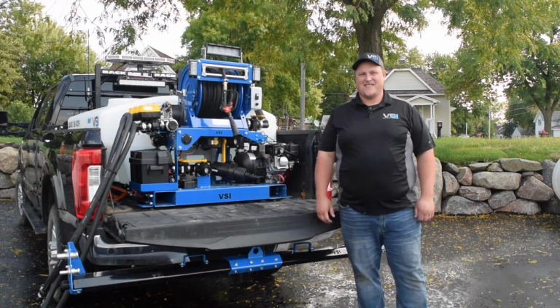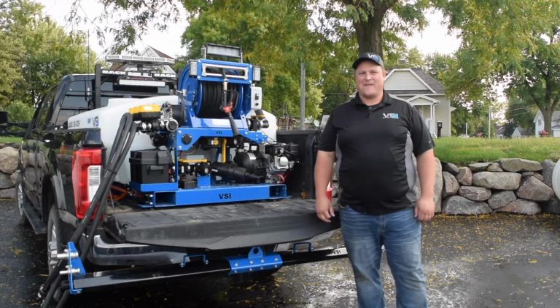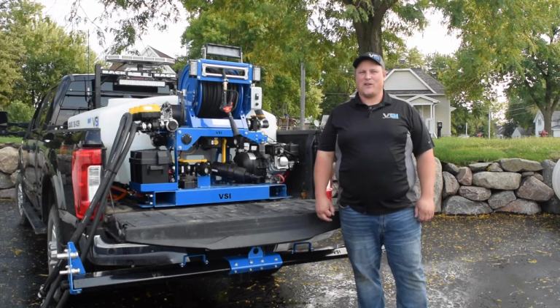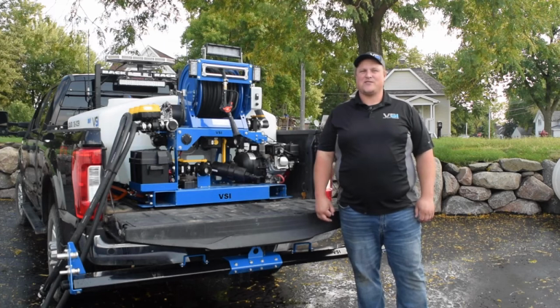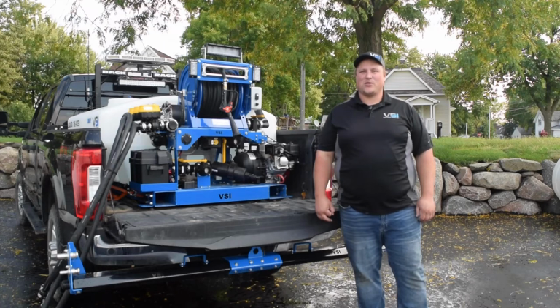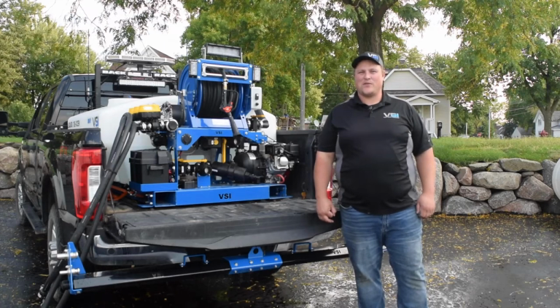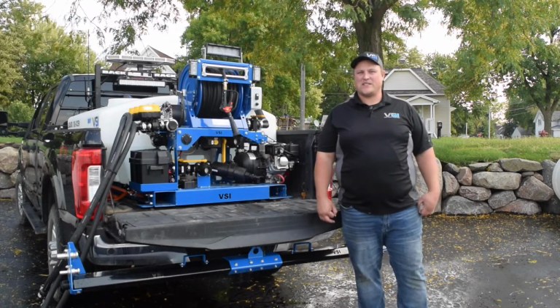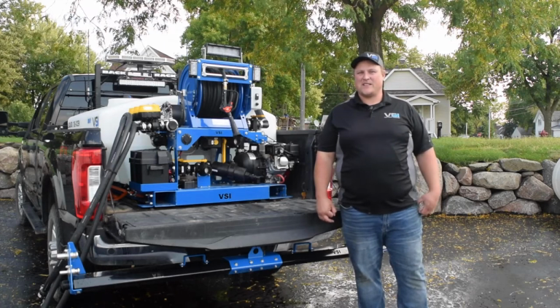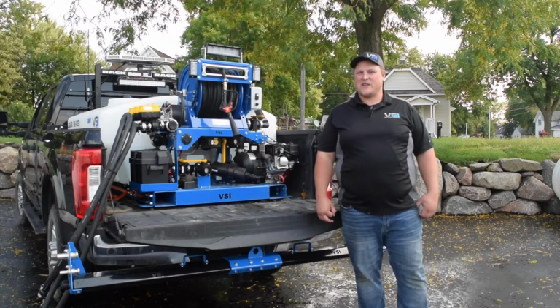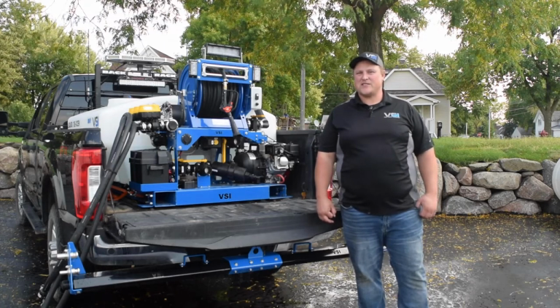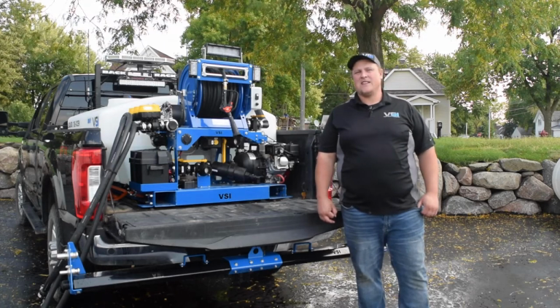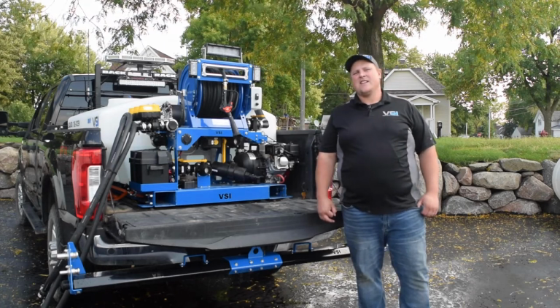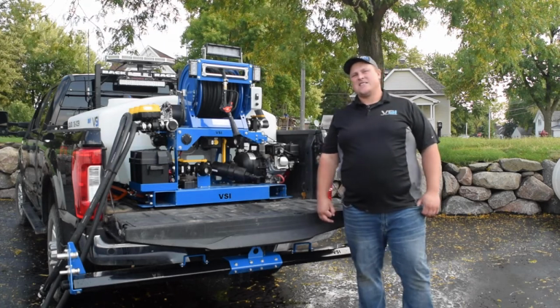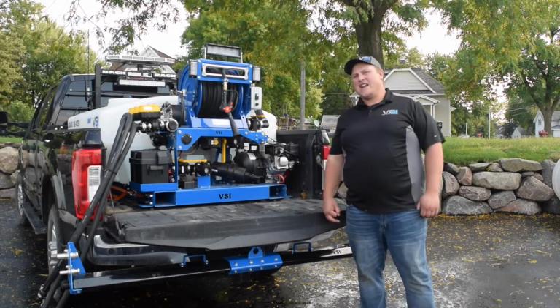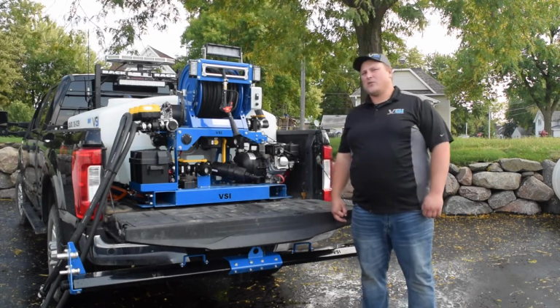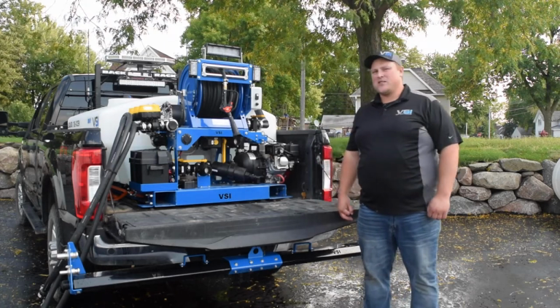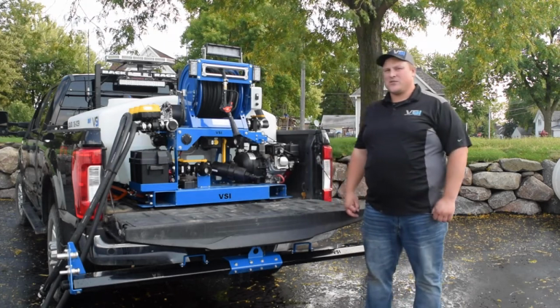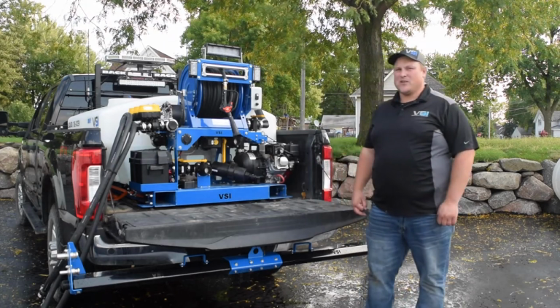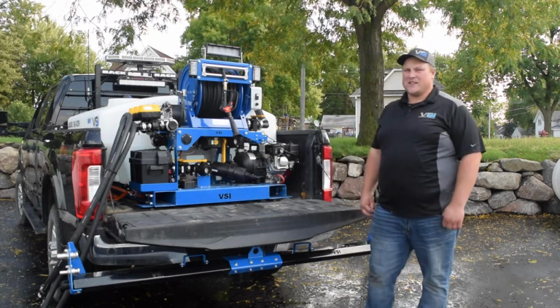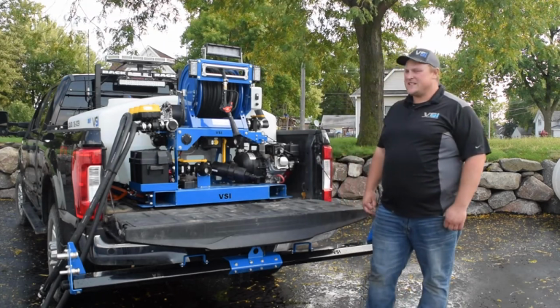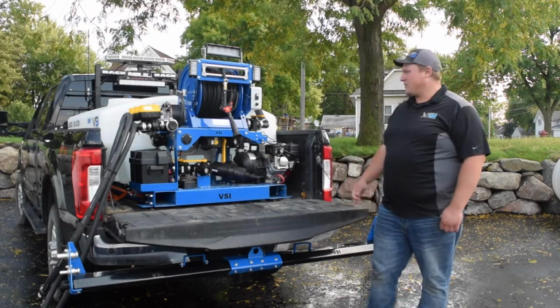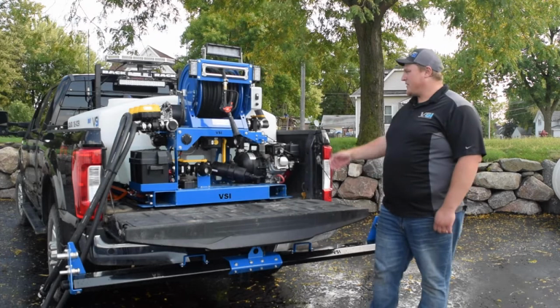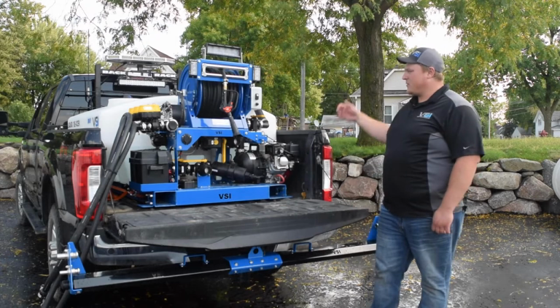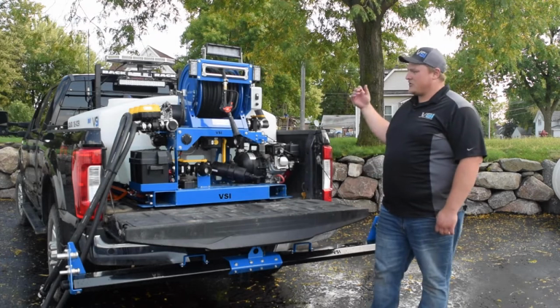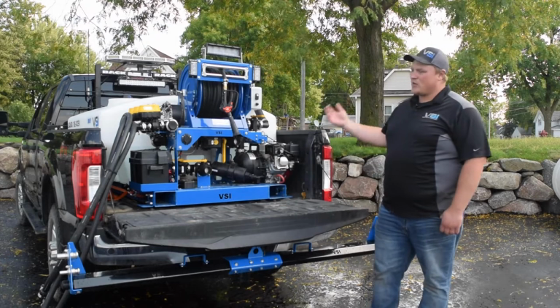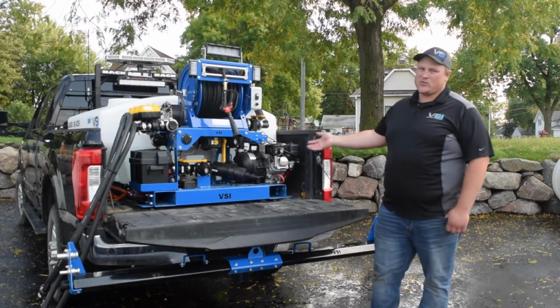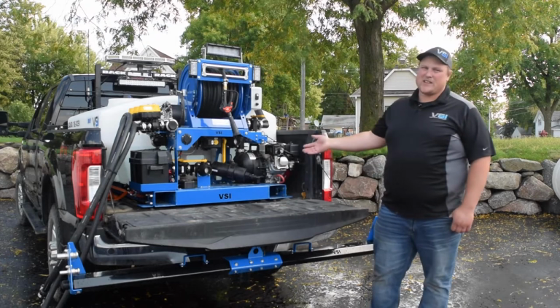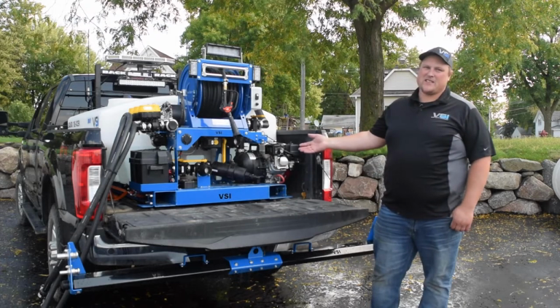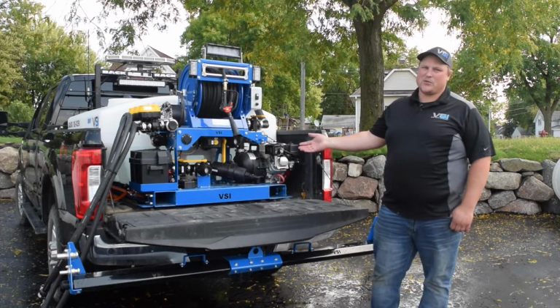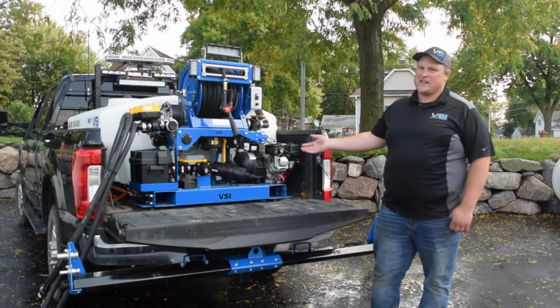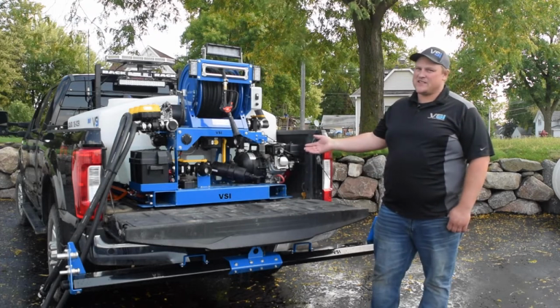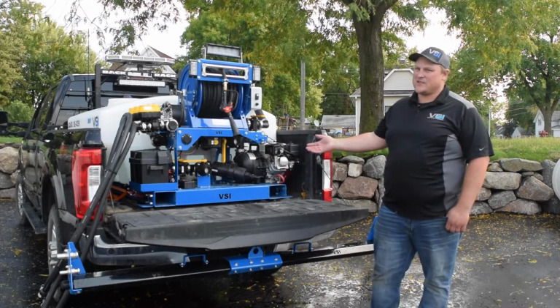Hey everyone, Jordan with Voight Smith Innovation. Today I want to run you through a detailed run-through on our 2020 liquid de-icing units.